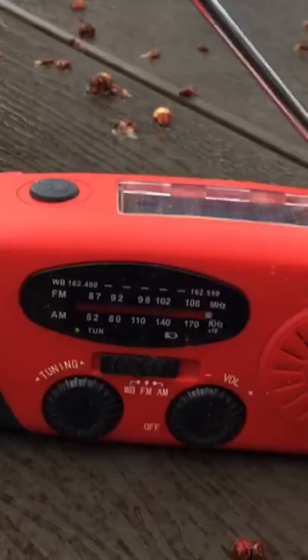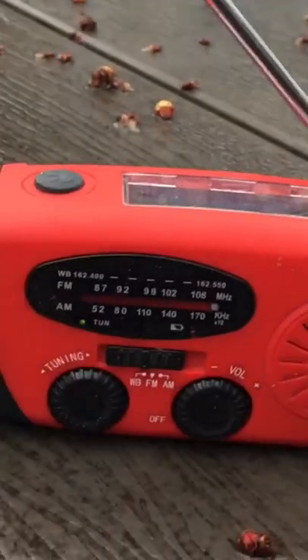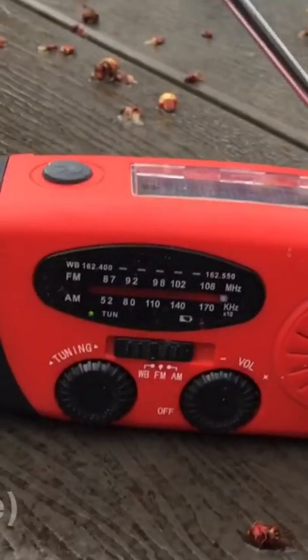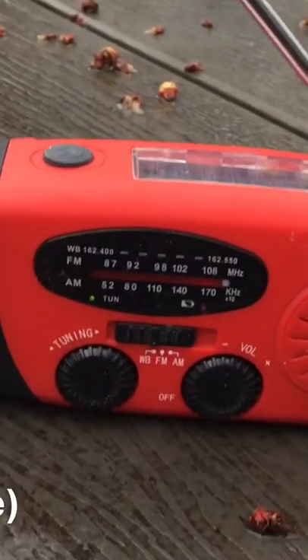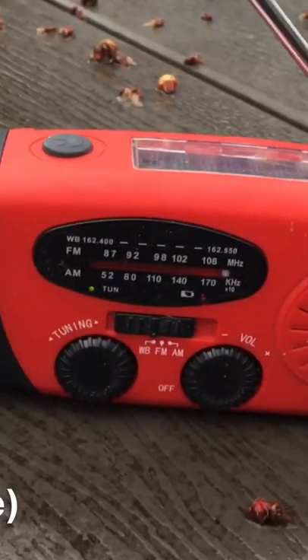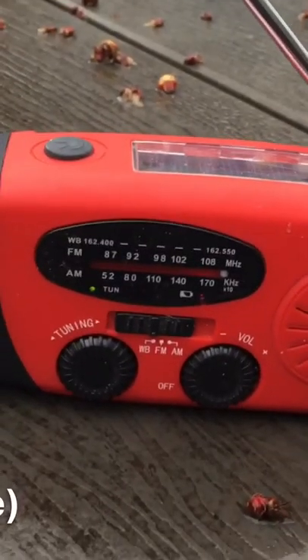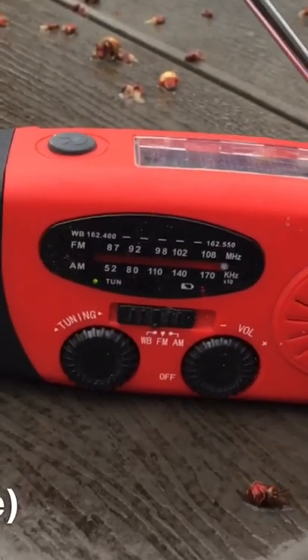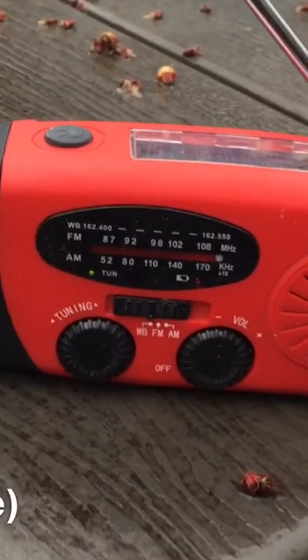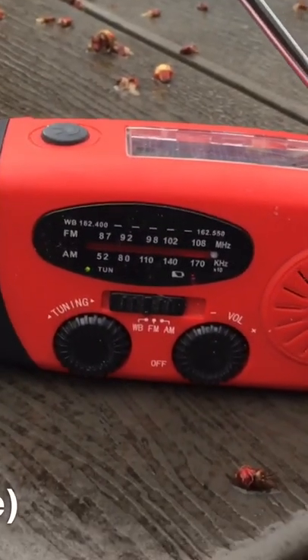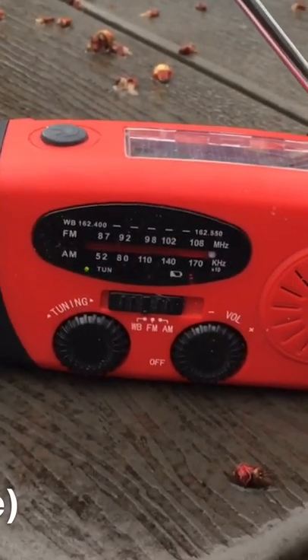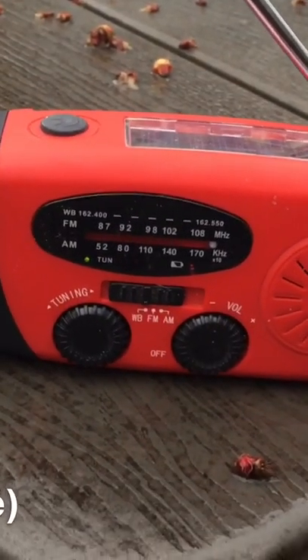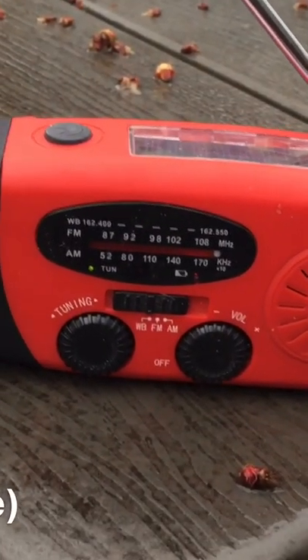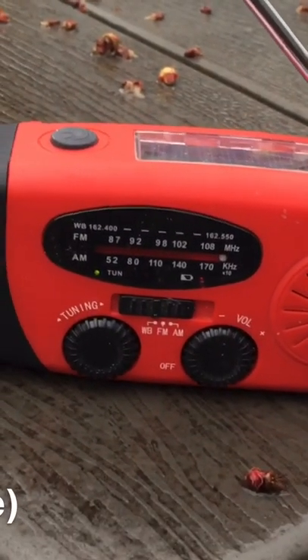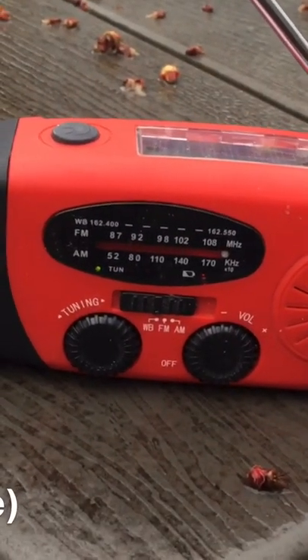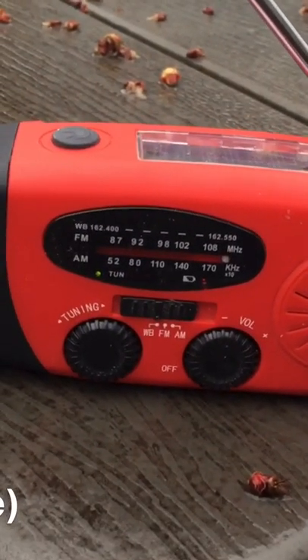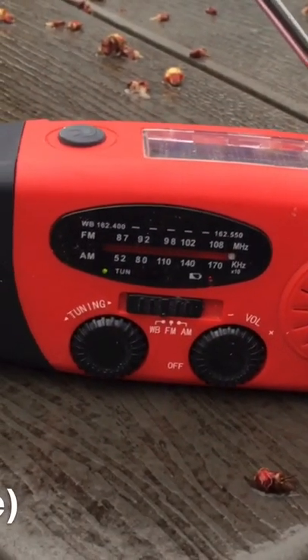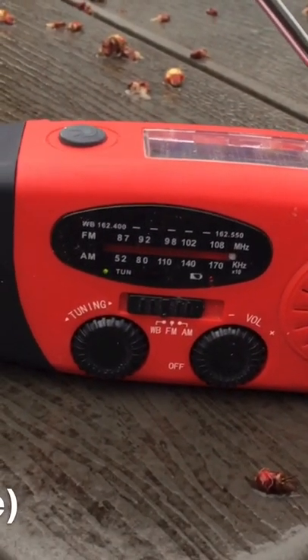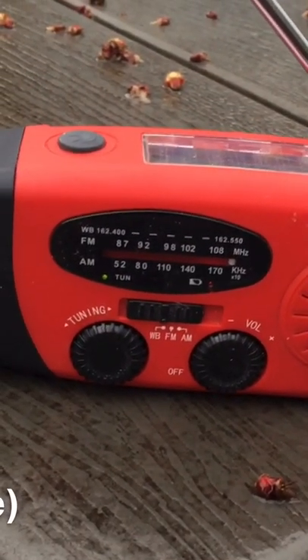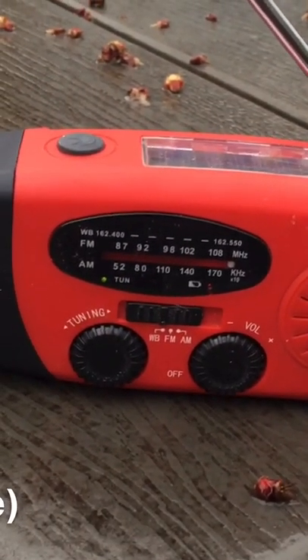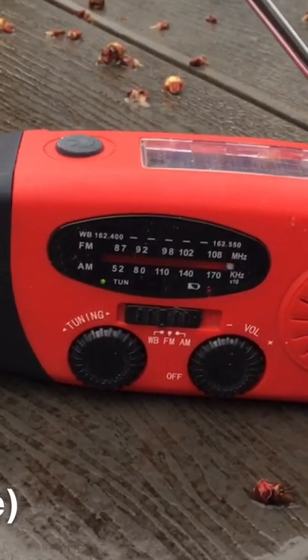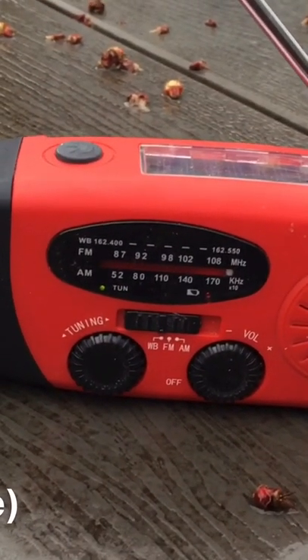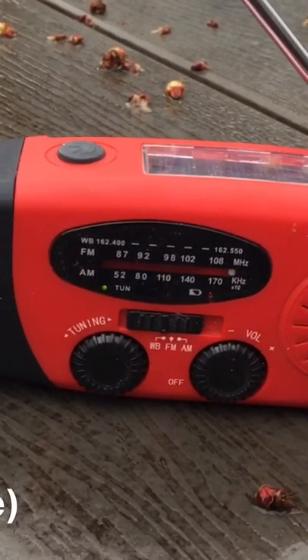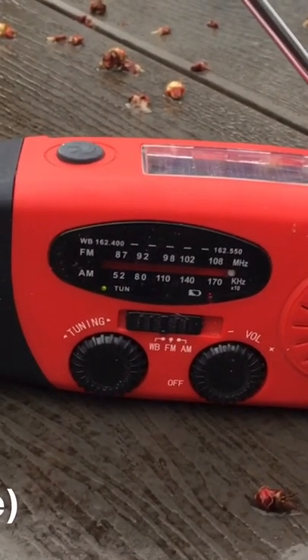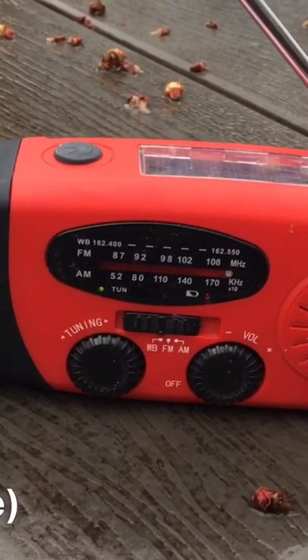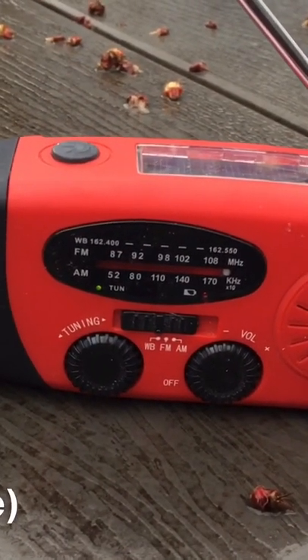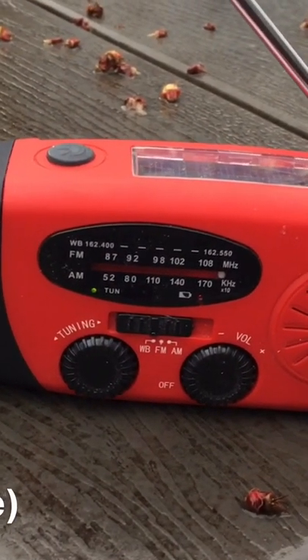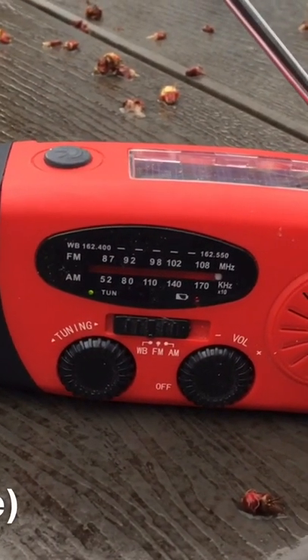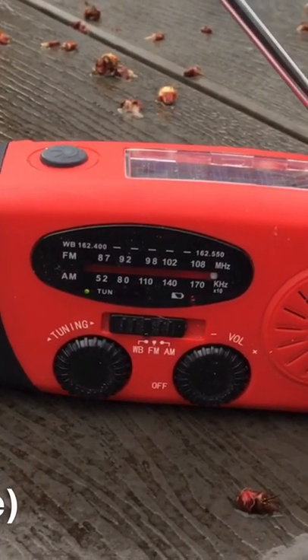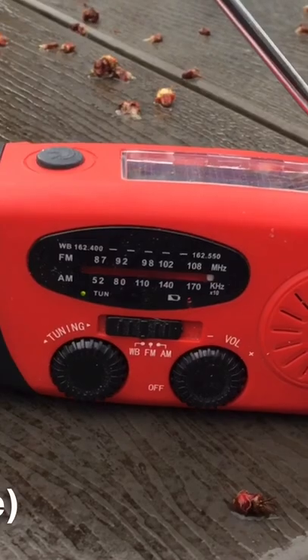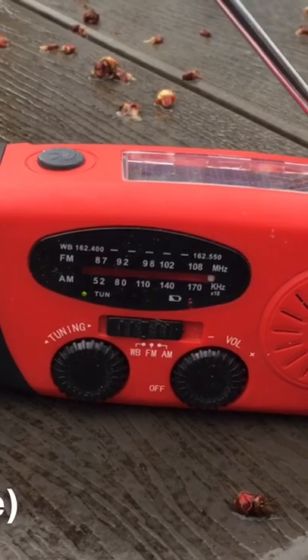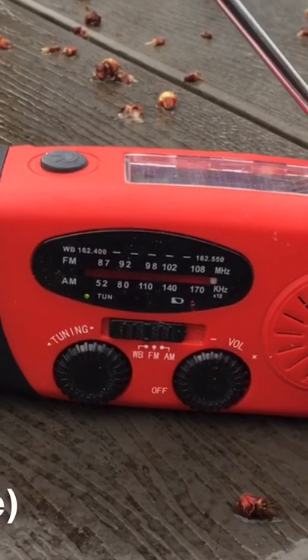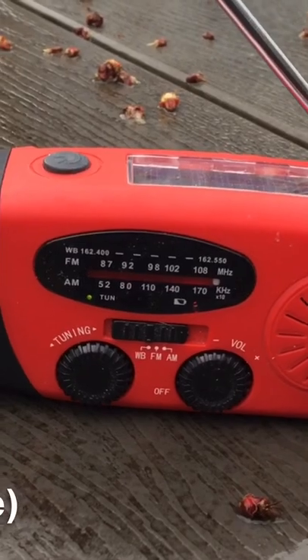Waves one foot or less. And for Saturday, southwest winds five to ten knots.